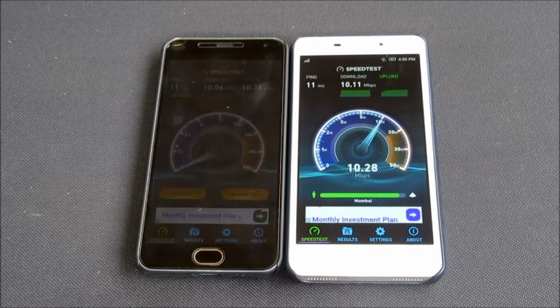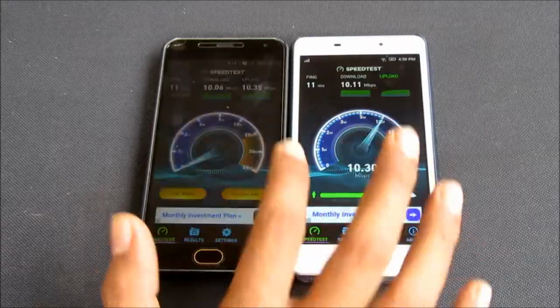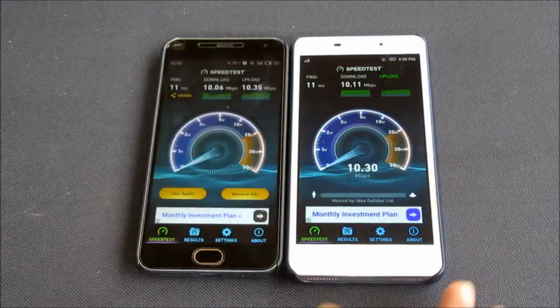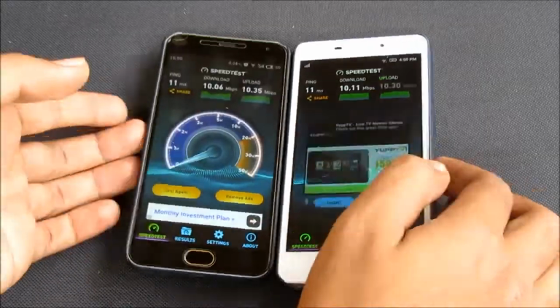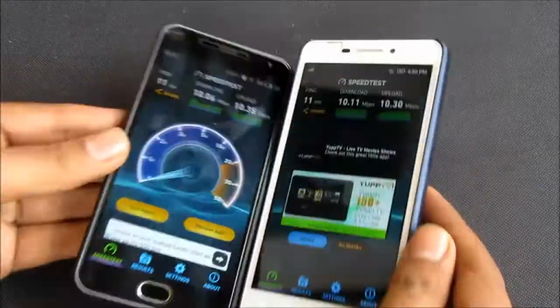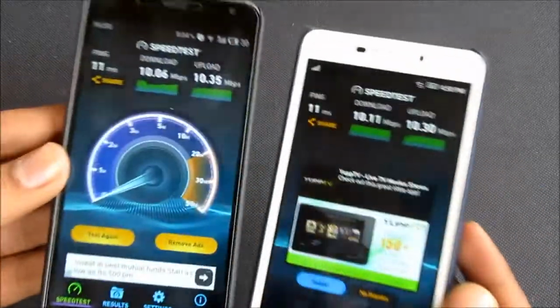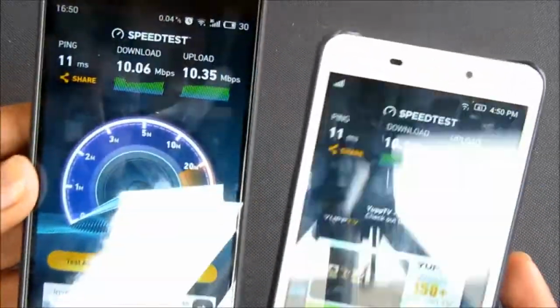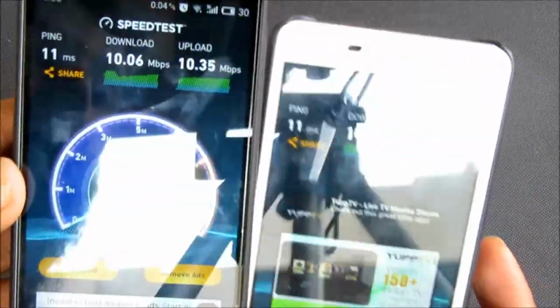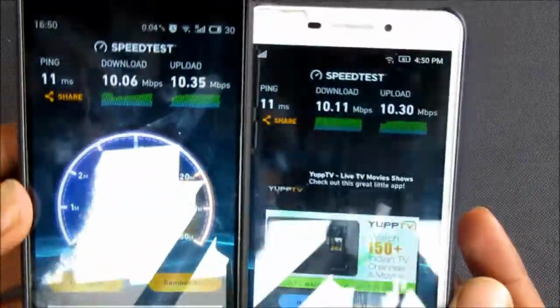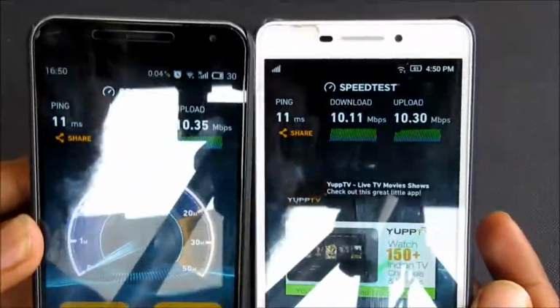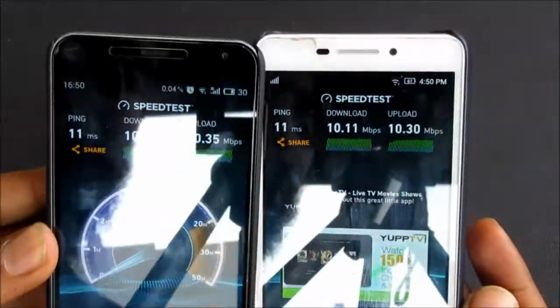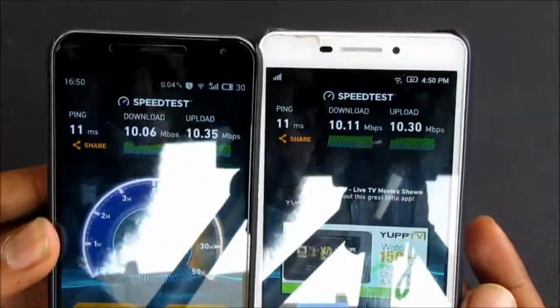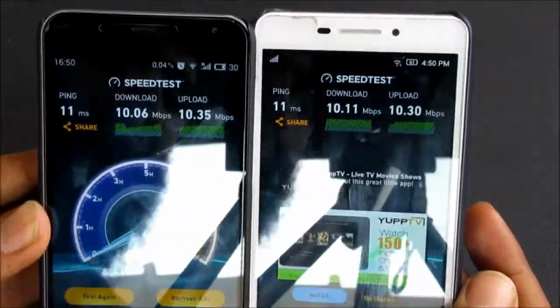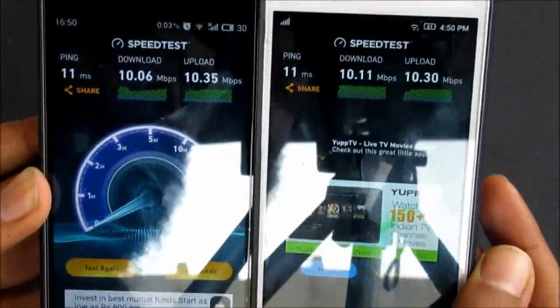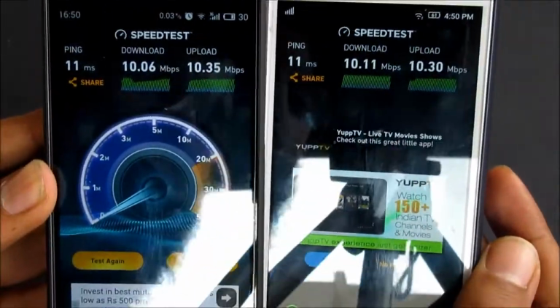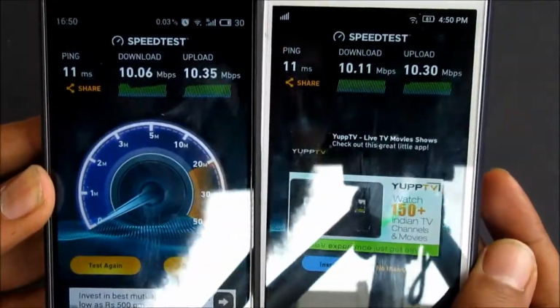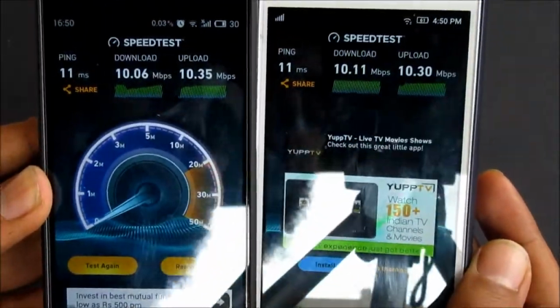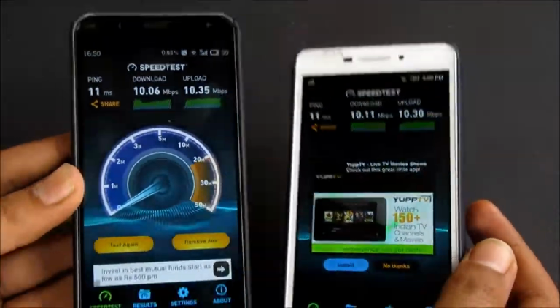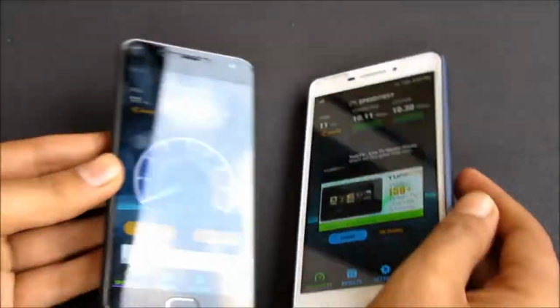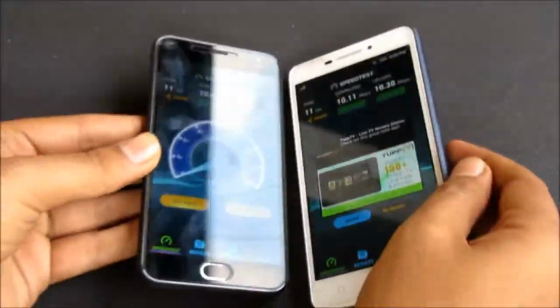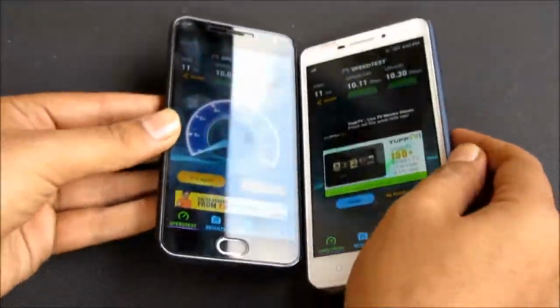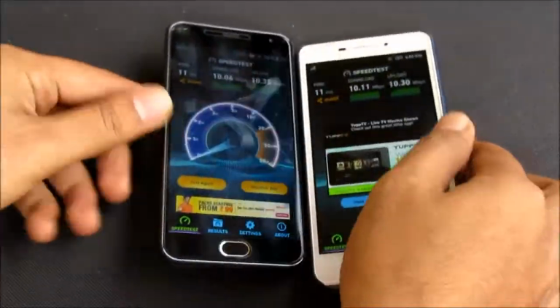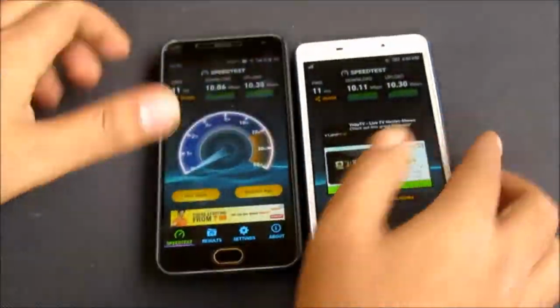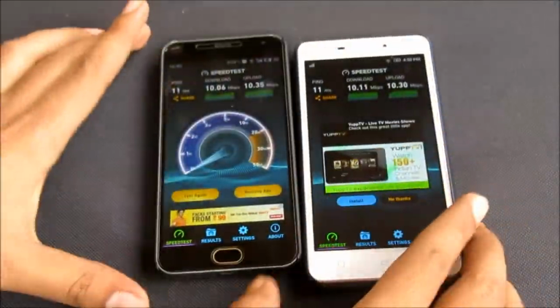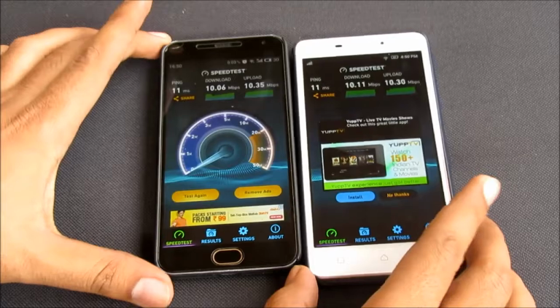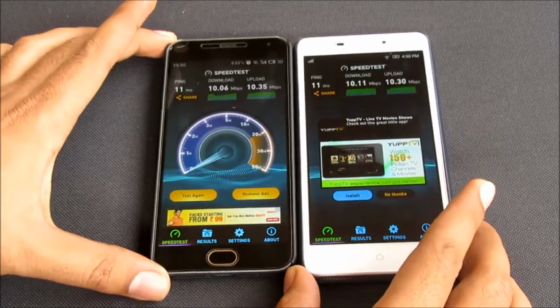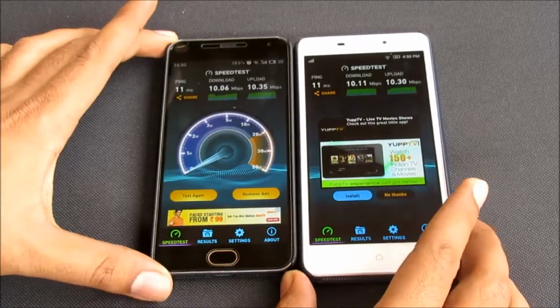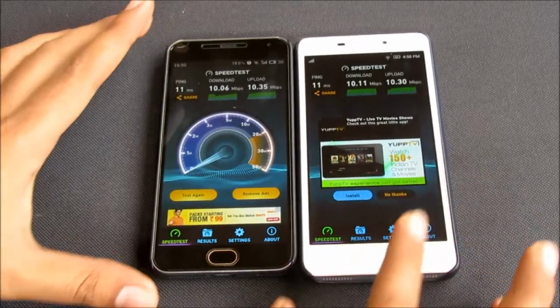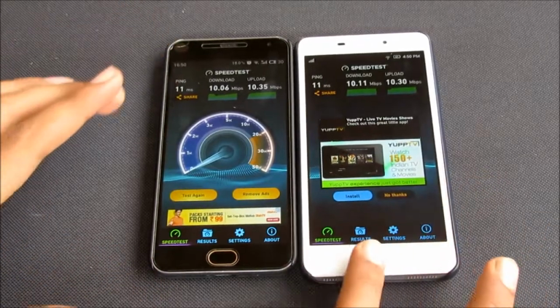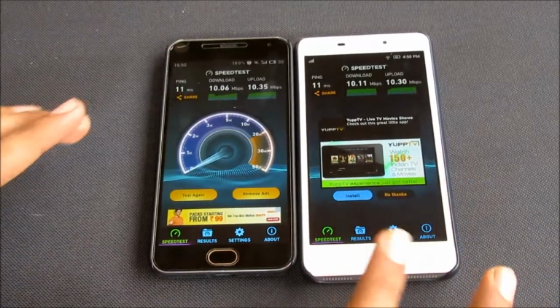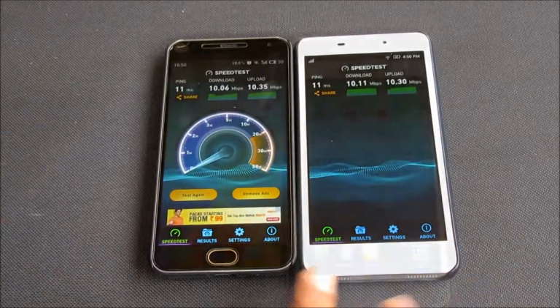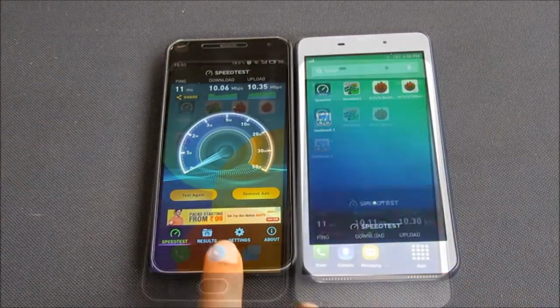The score for the Internet Speed test is almost the same guys. So let's move on to our next test, the Nenamark 2.